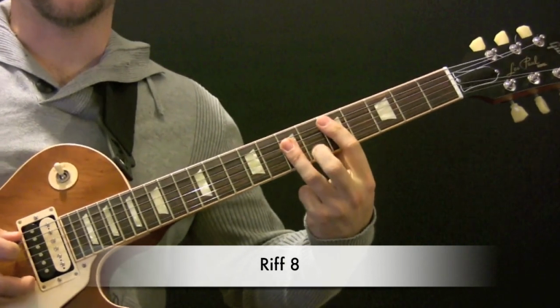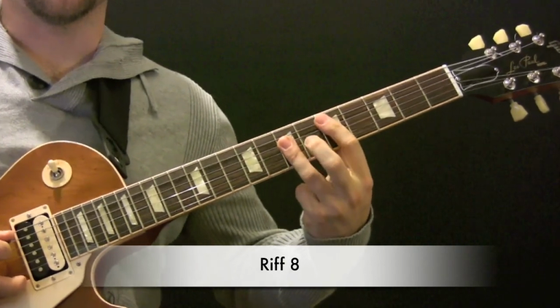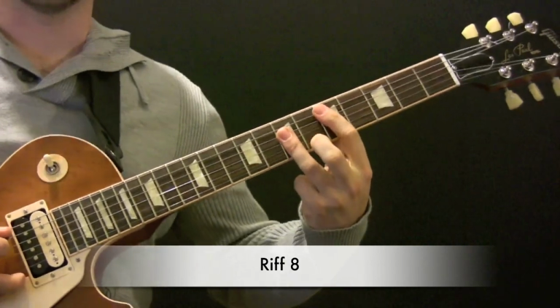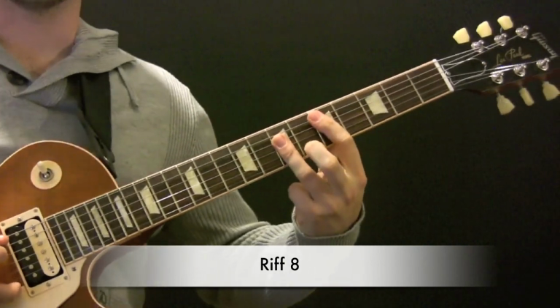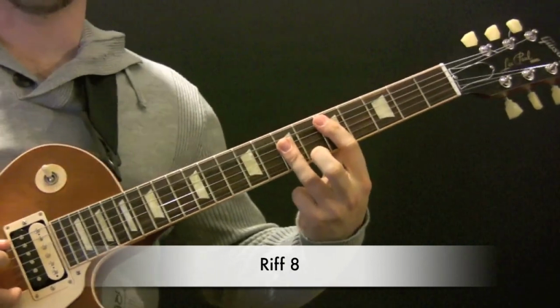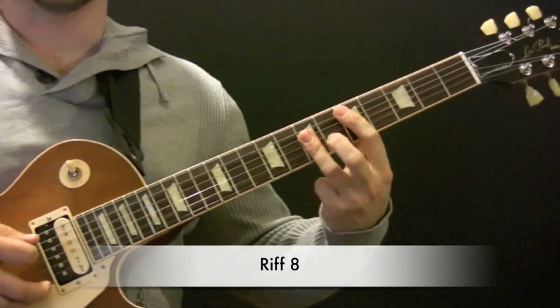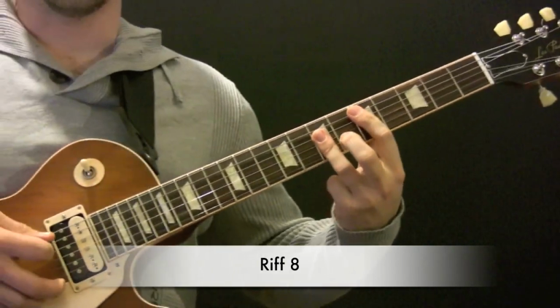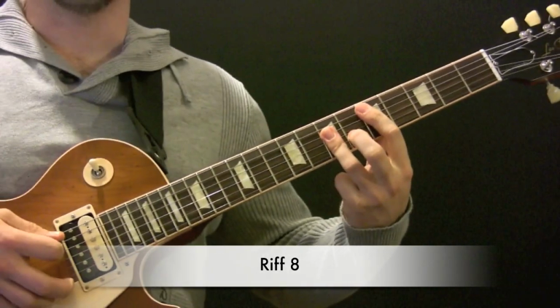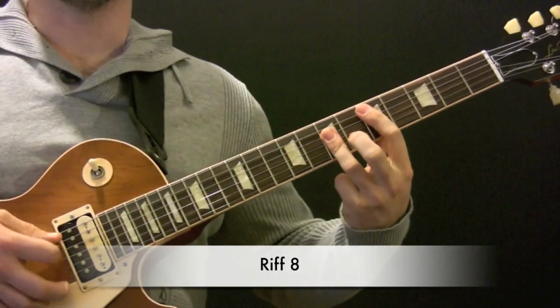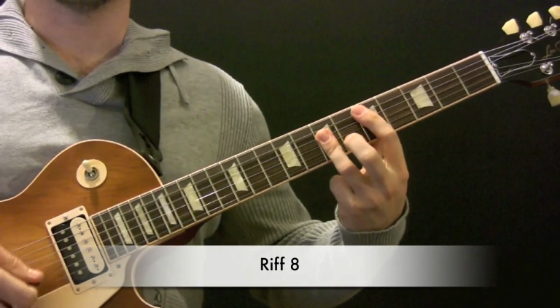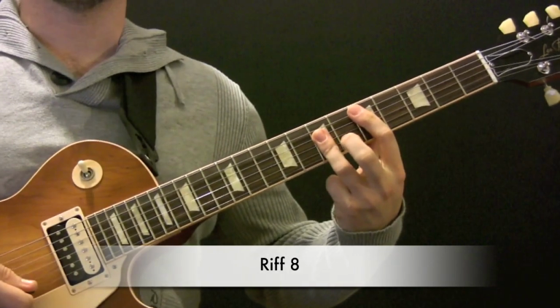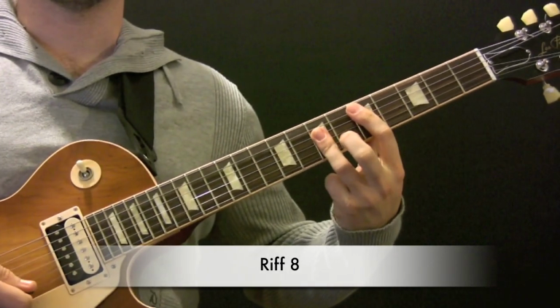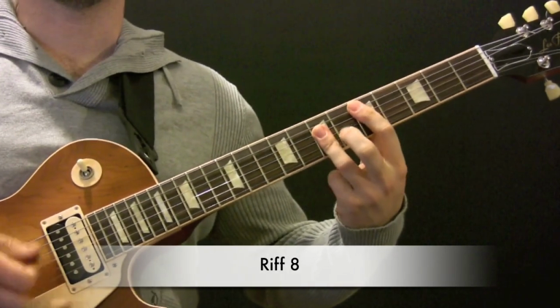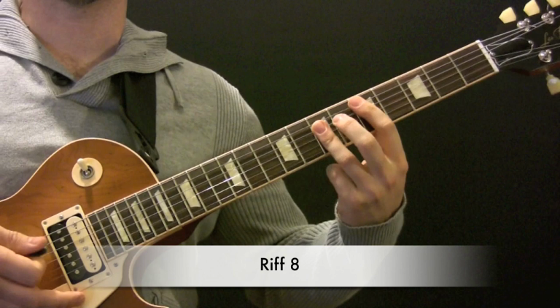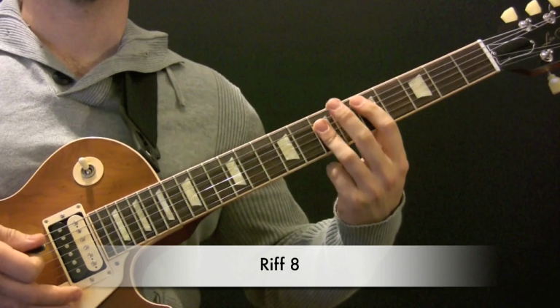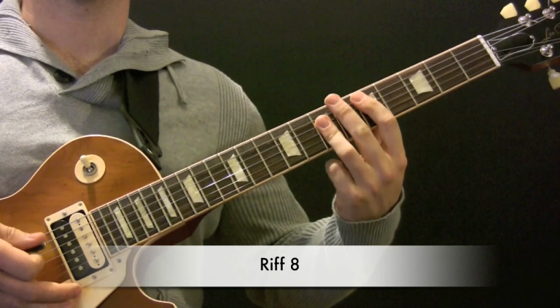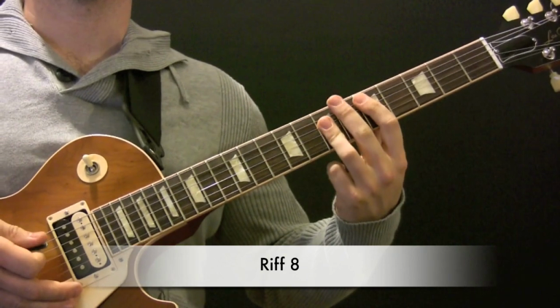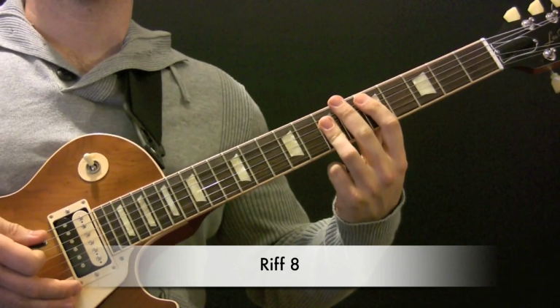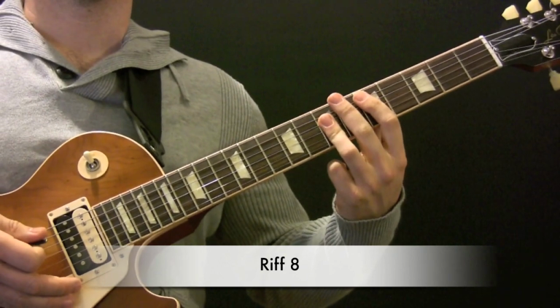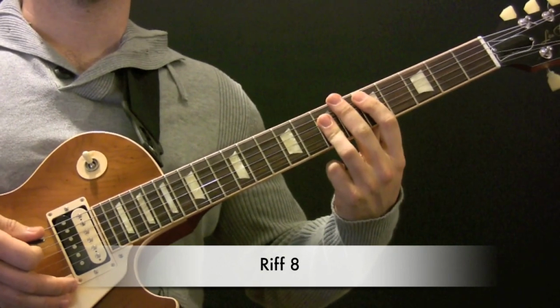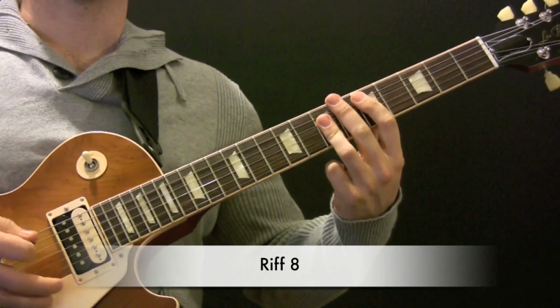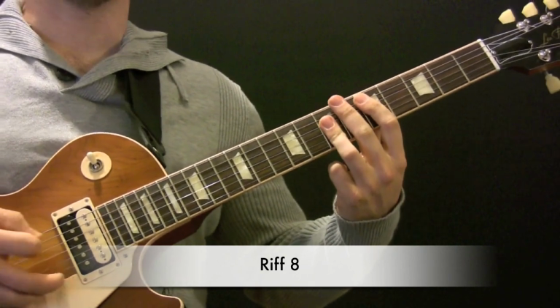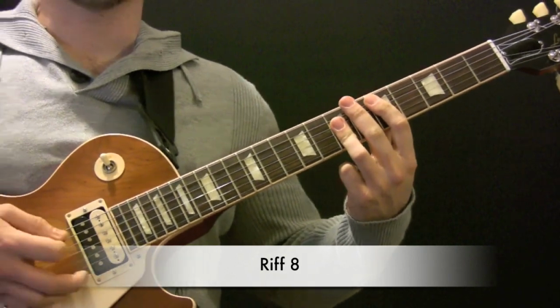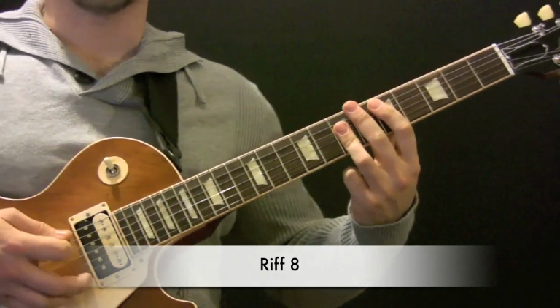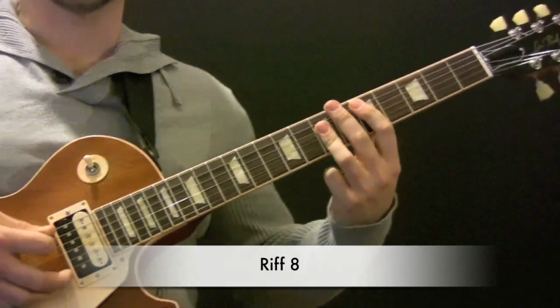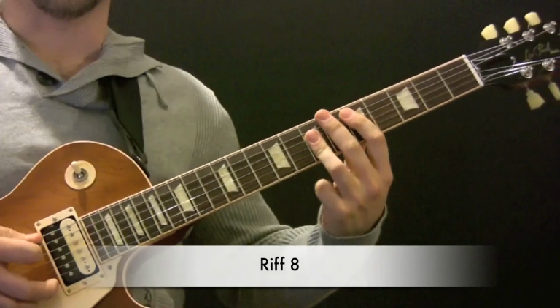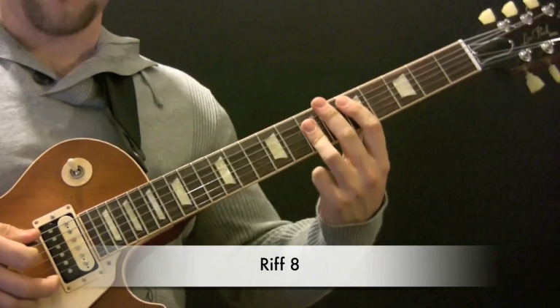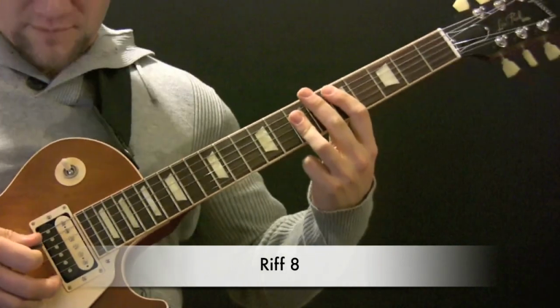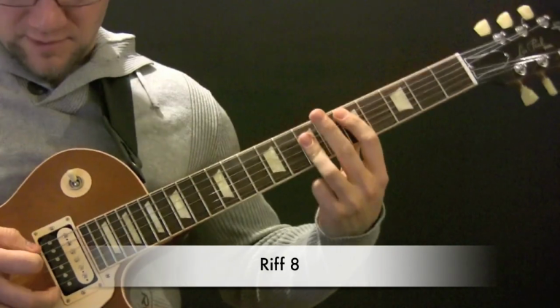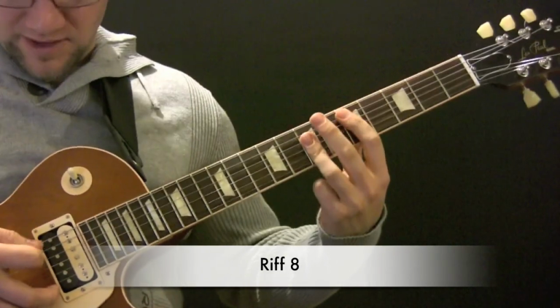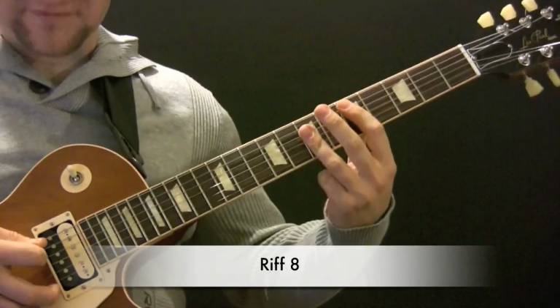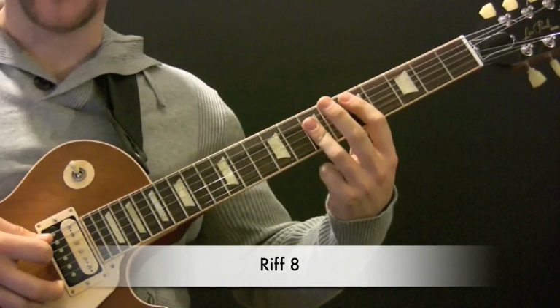So let's go into the last one then. We've got F major. Similar to the last time, we have D.